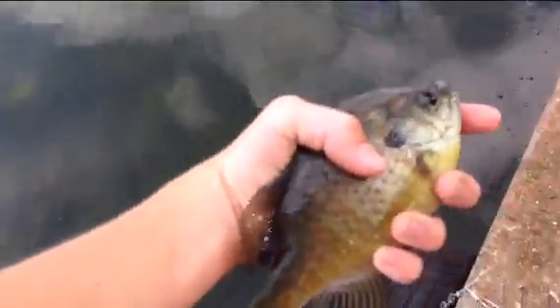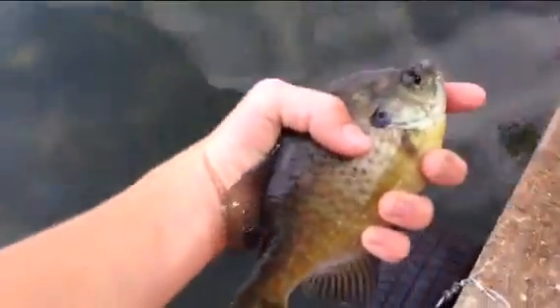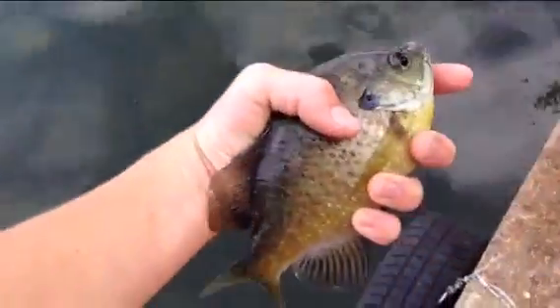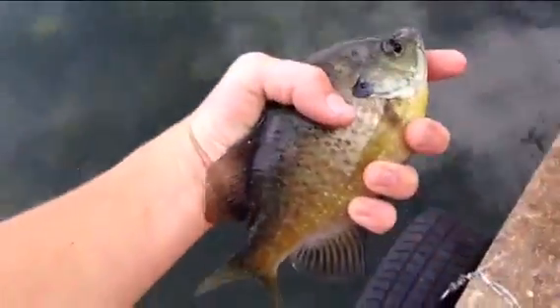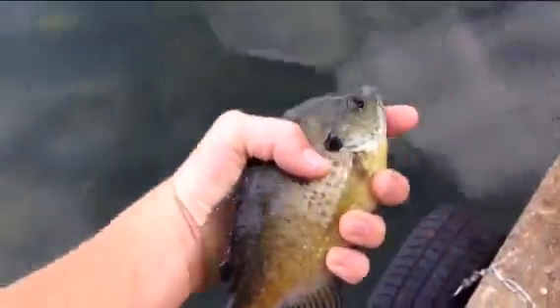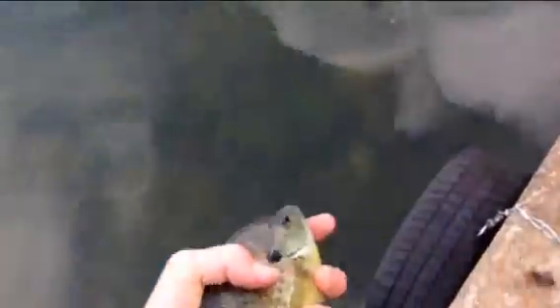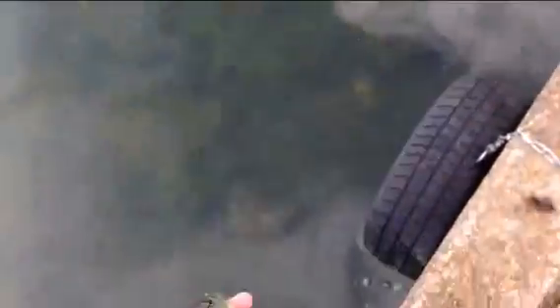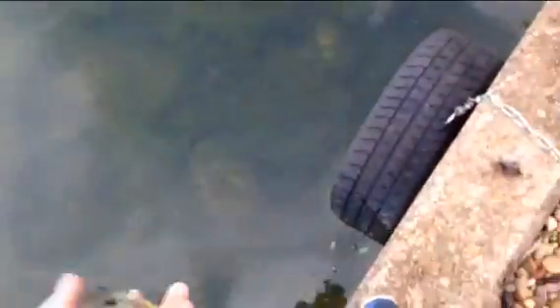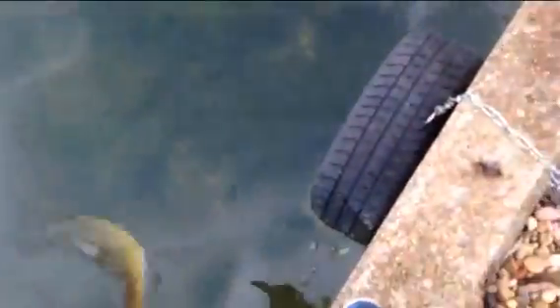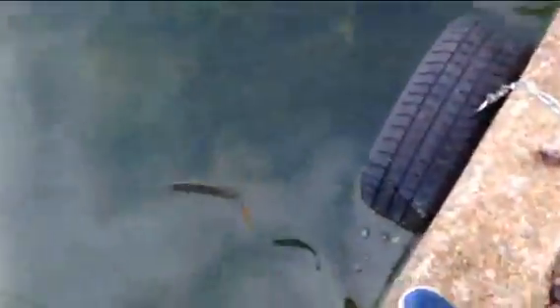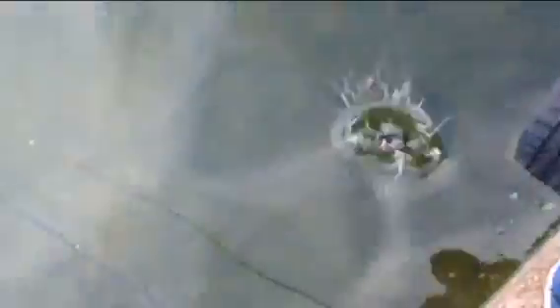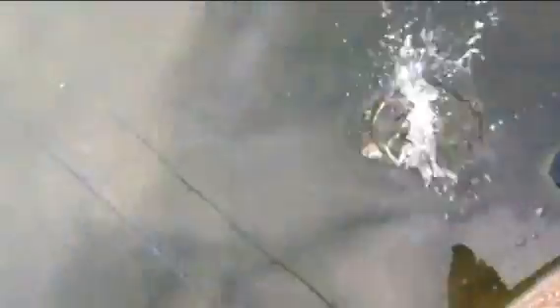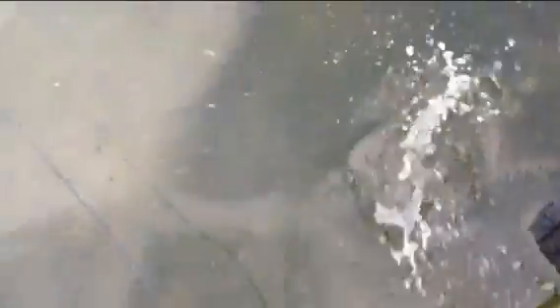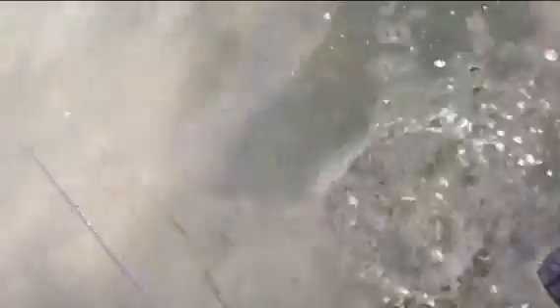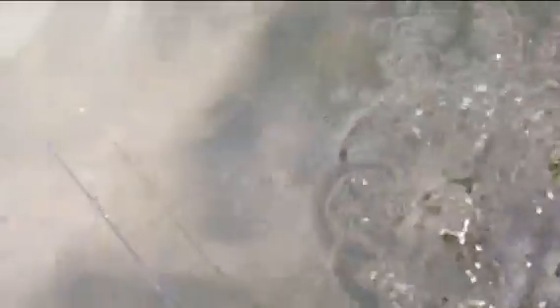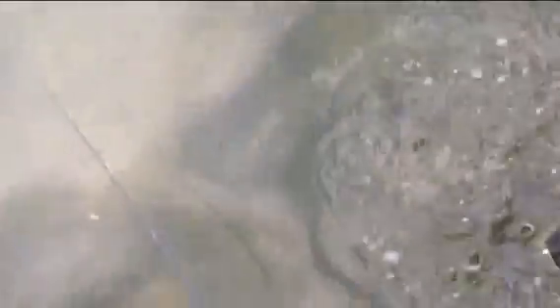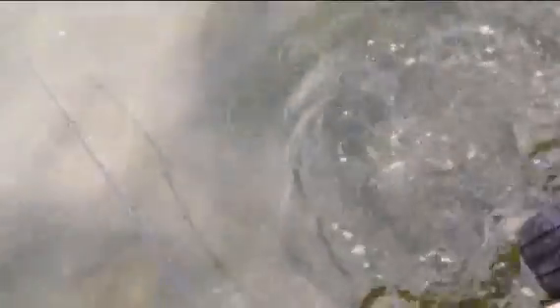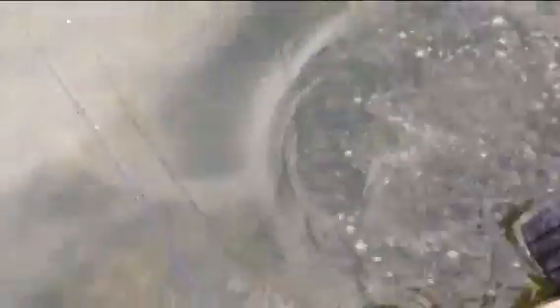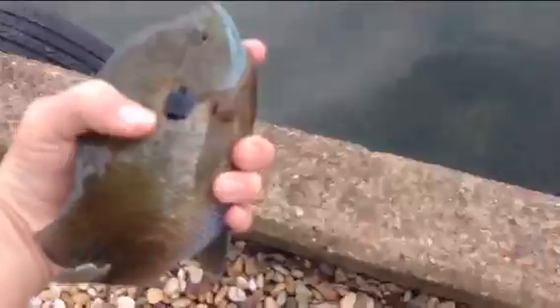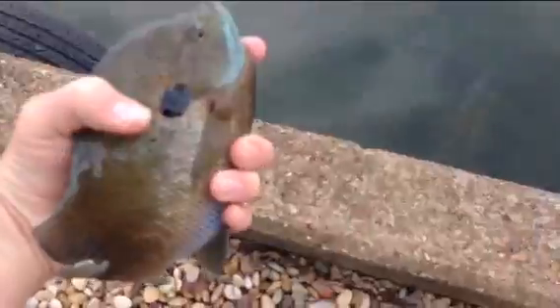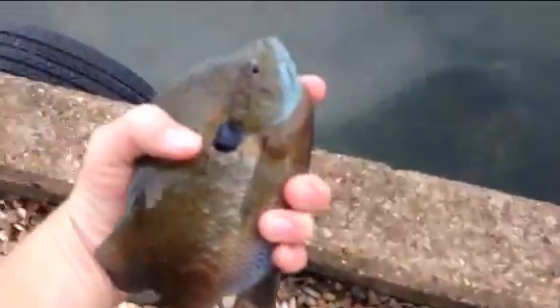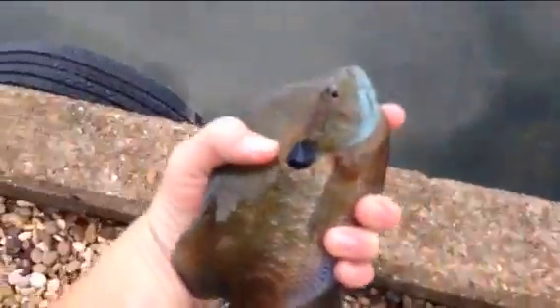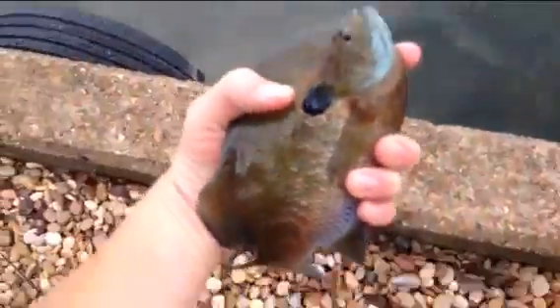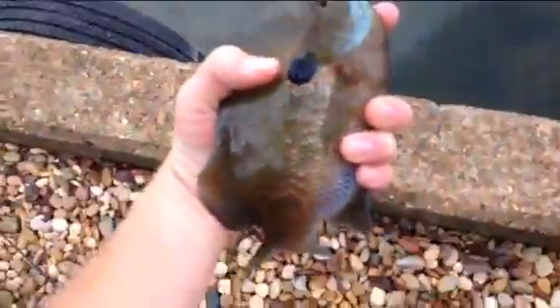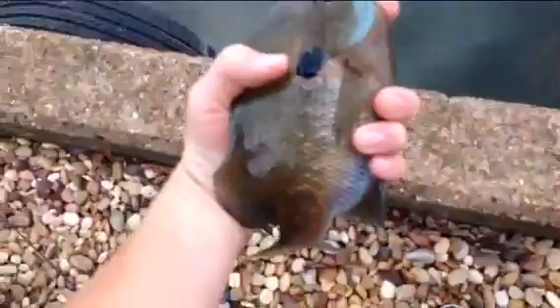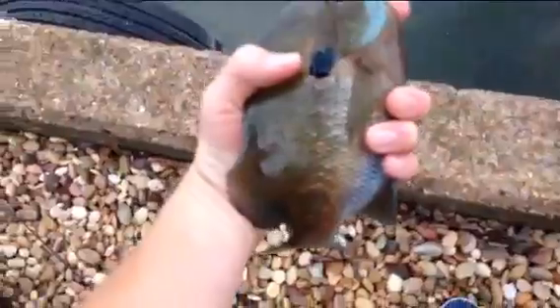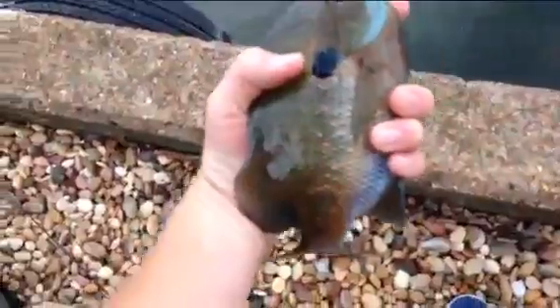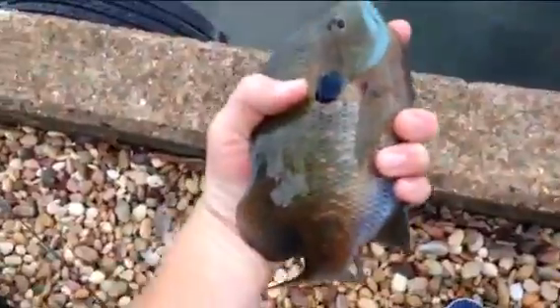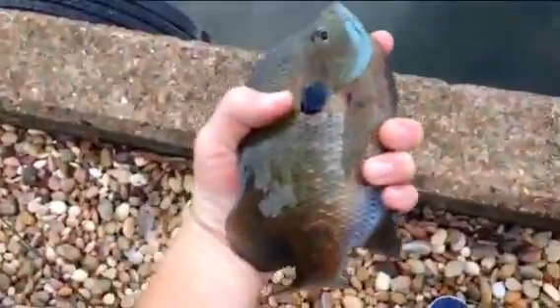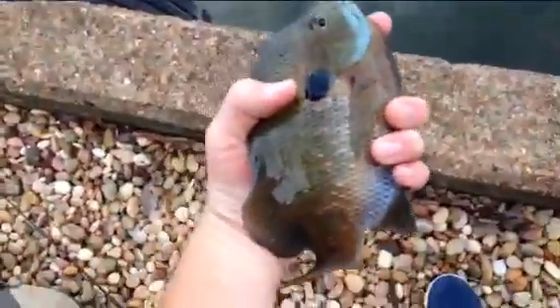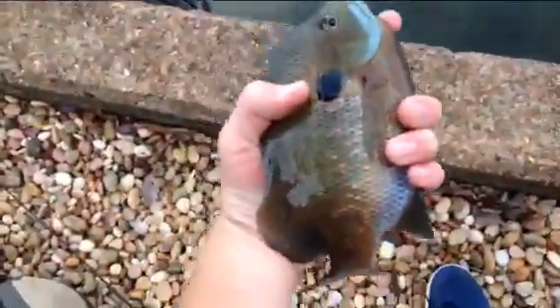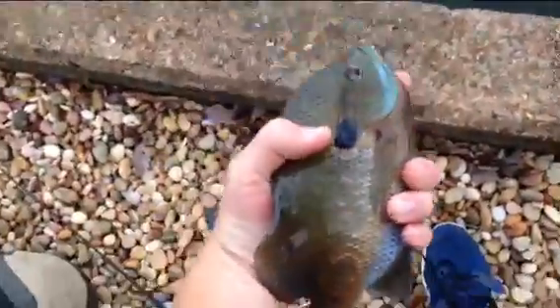Nice bluegill. Nice big colorful bluegill.